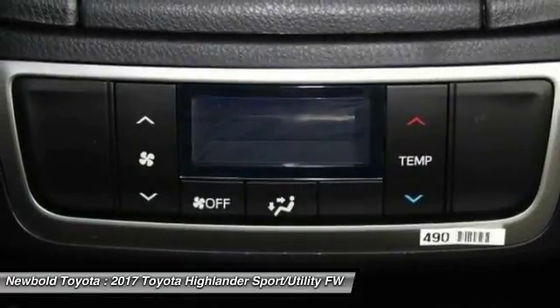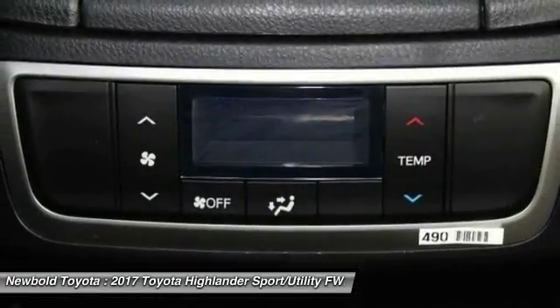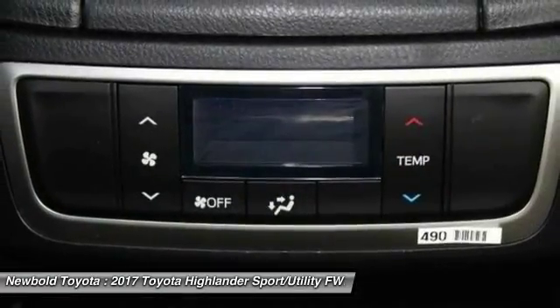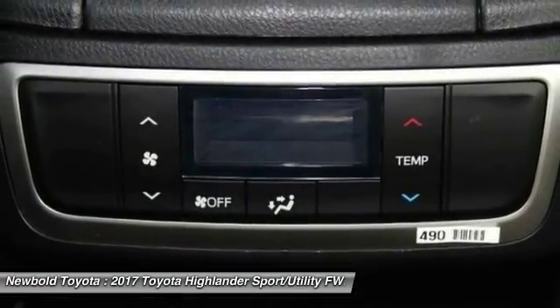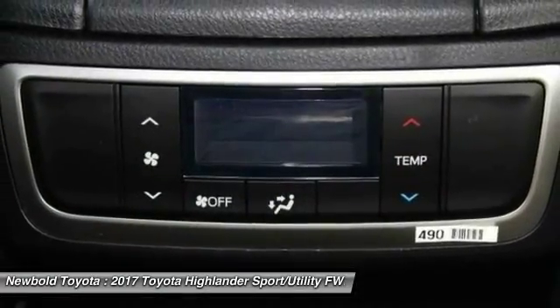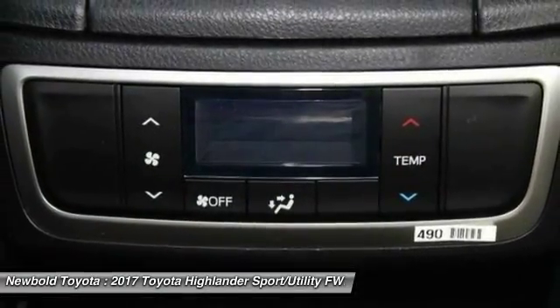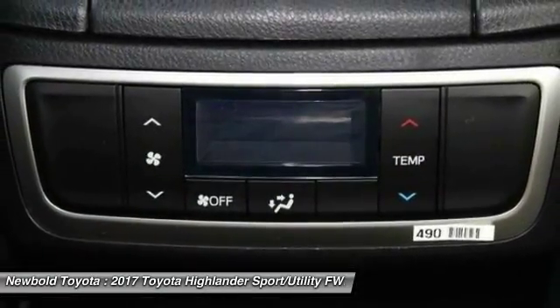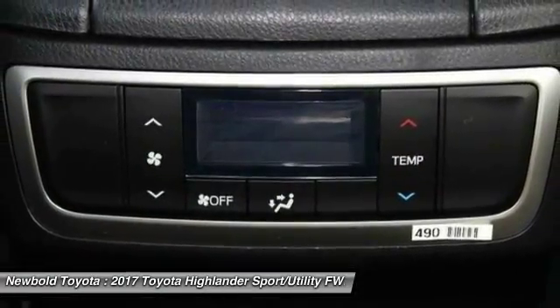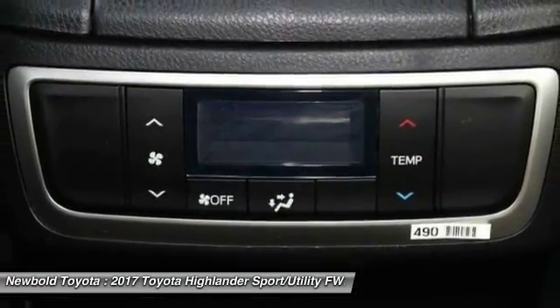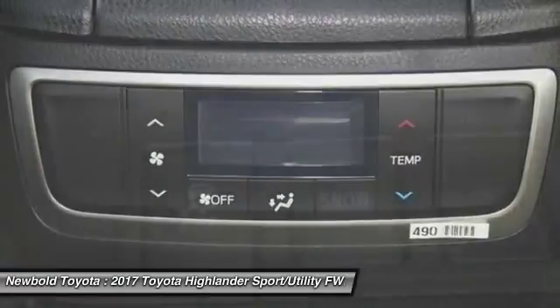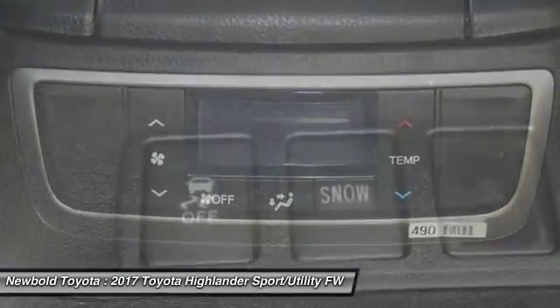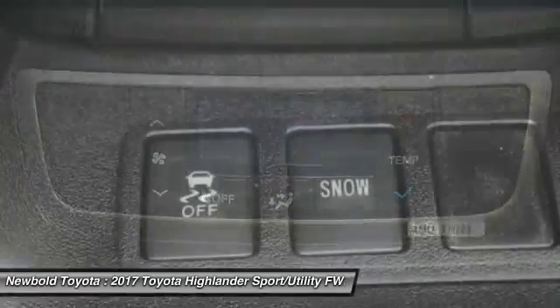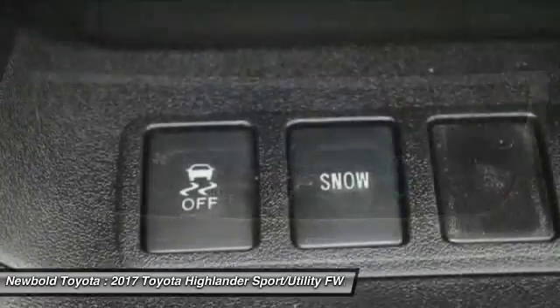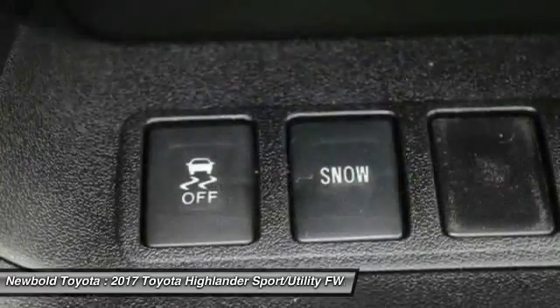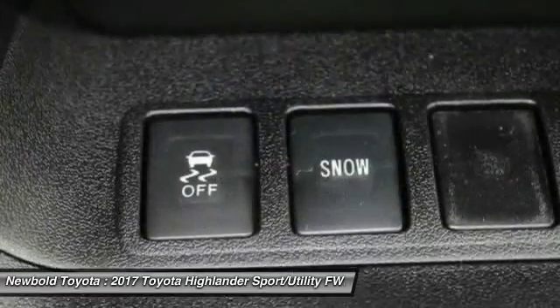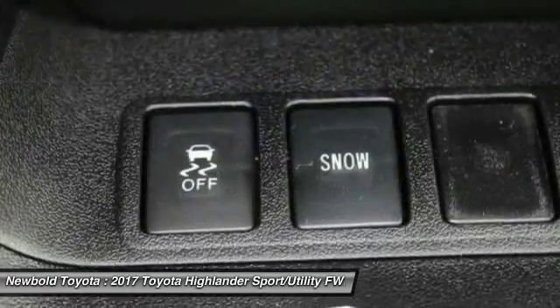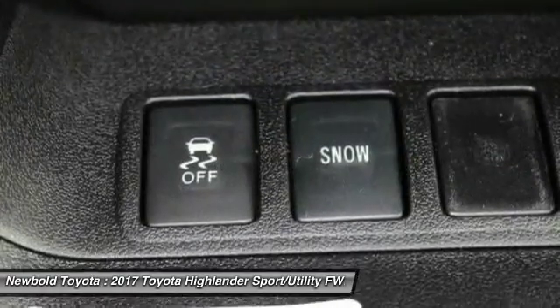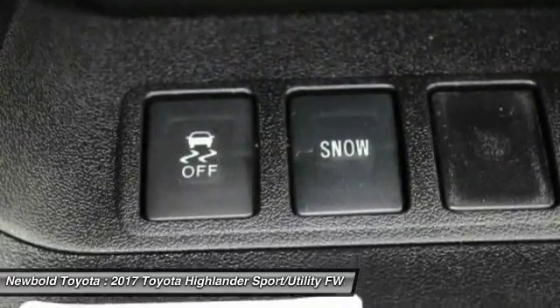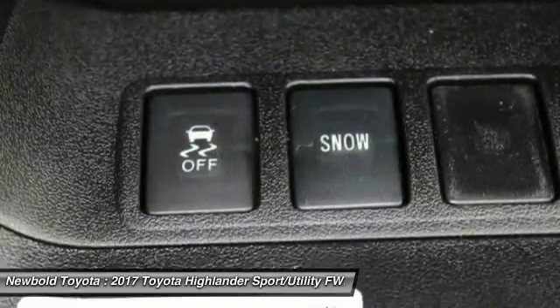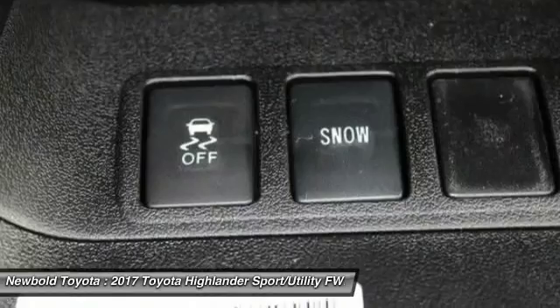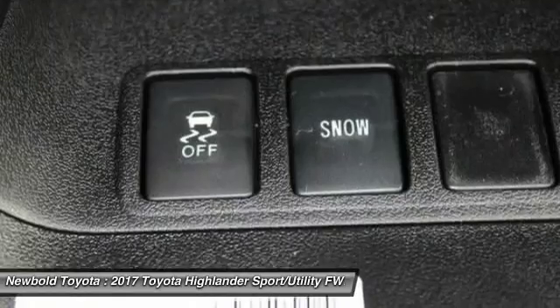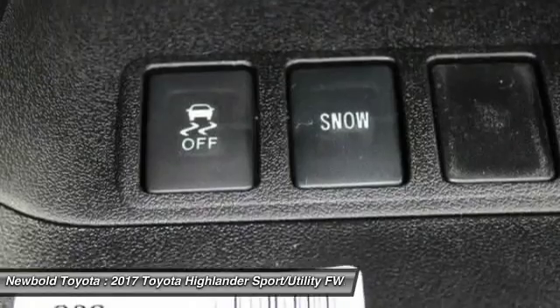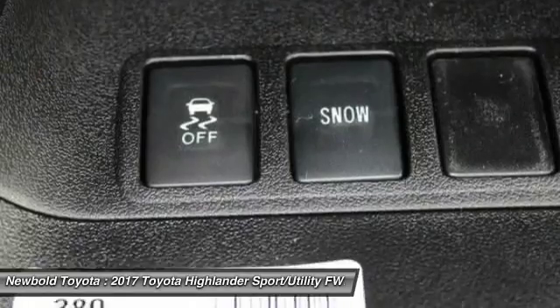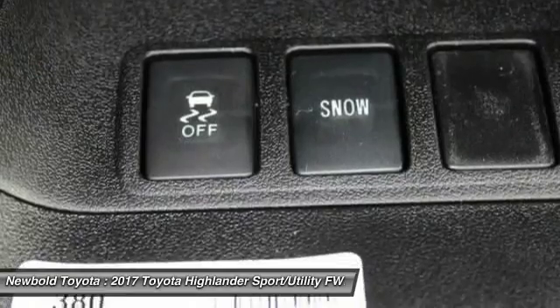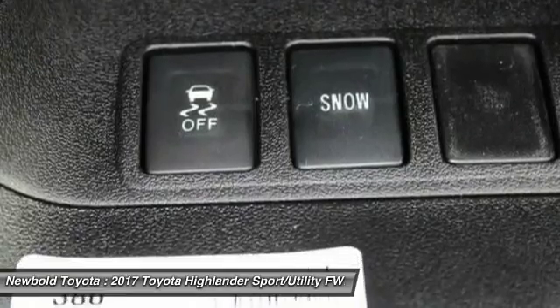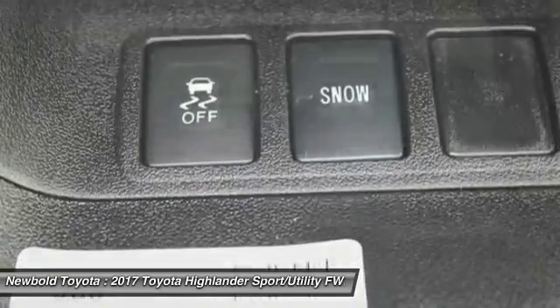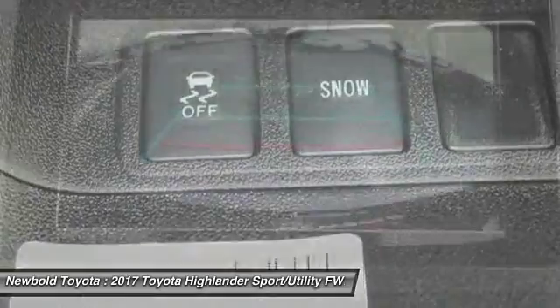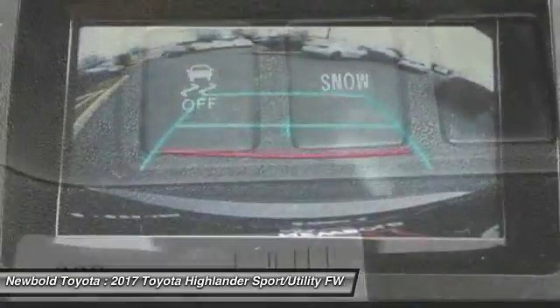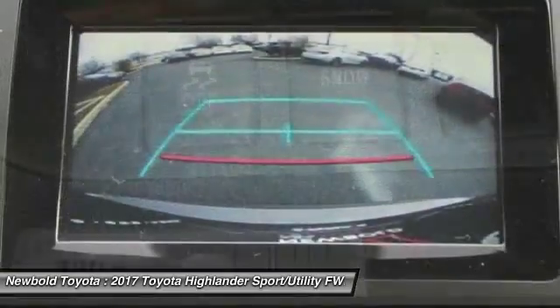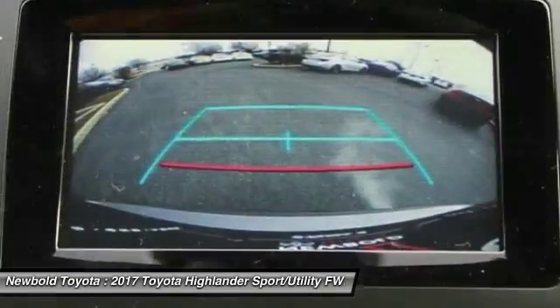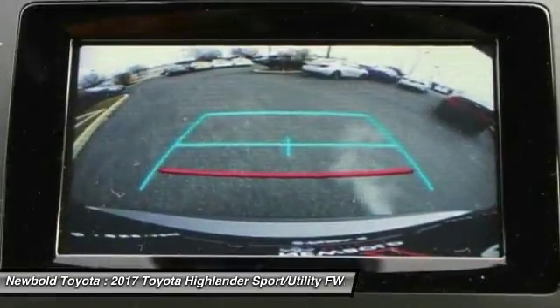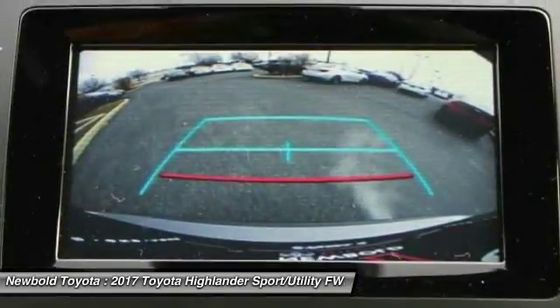Anti-lock braking system, traction control, Bluetooth, driver airbag, power steering.